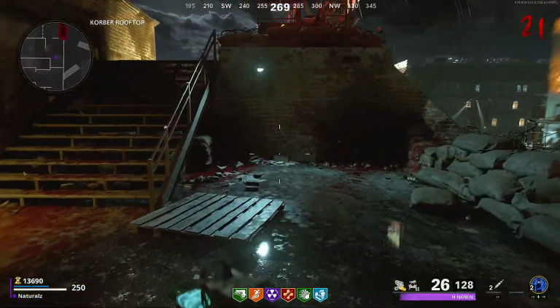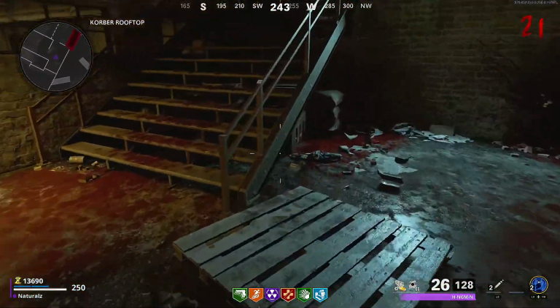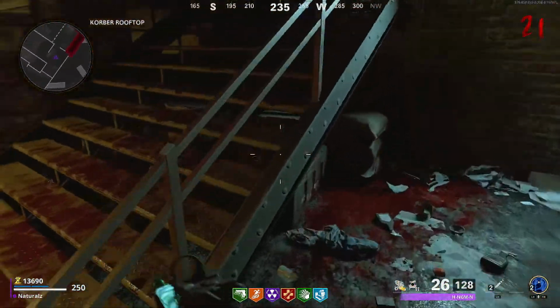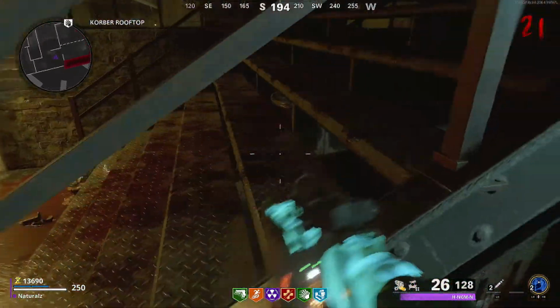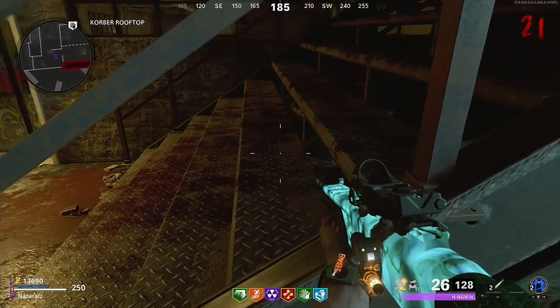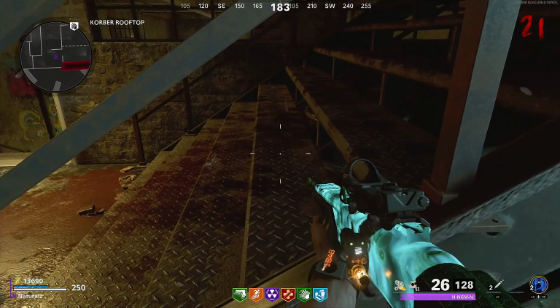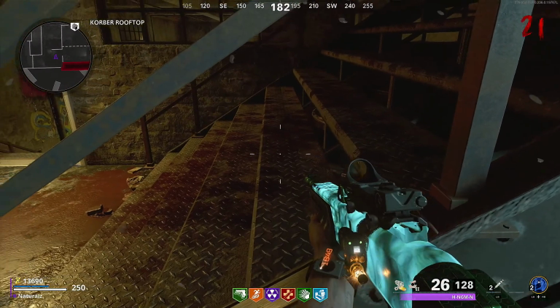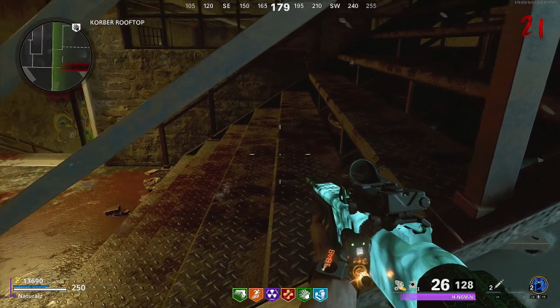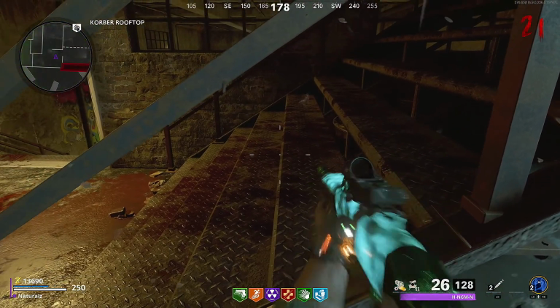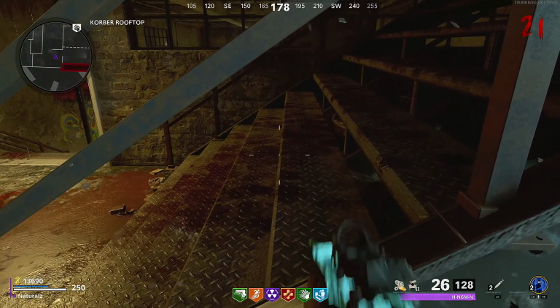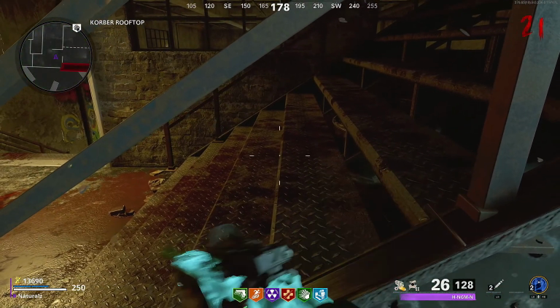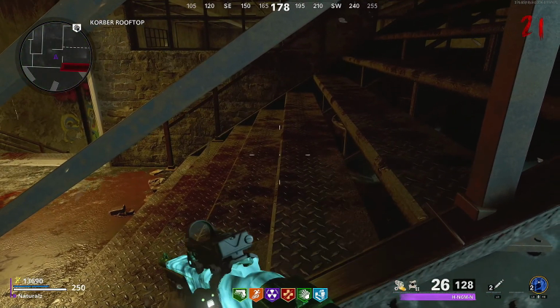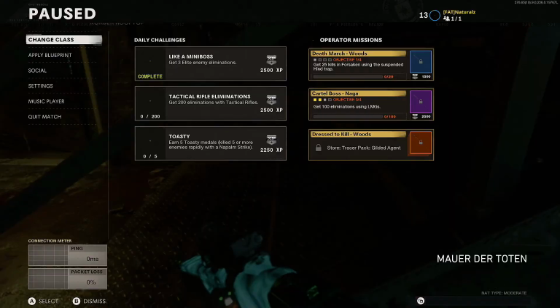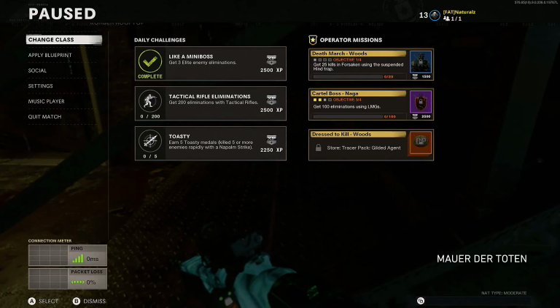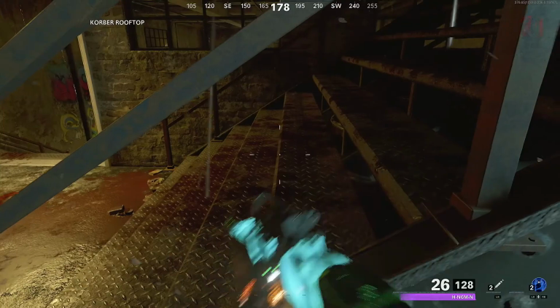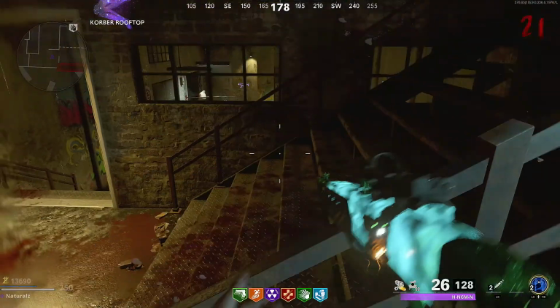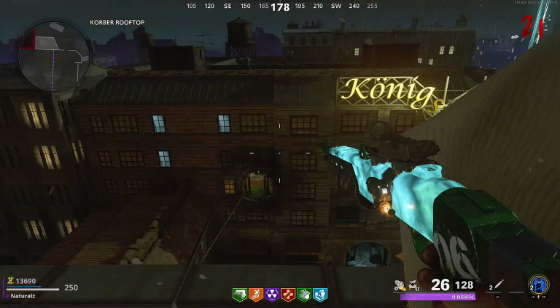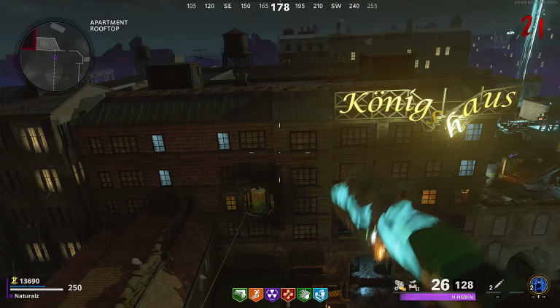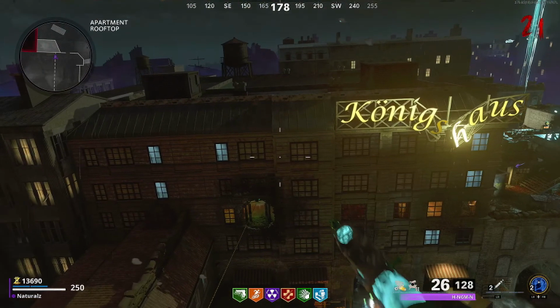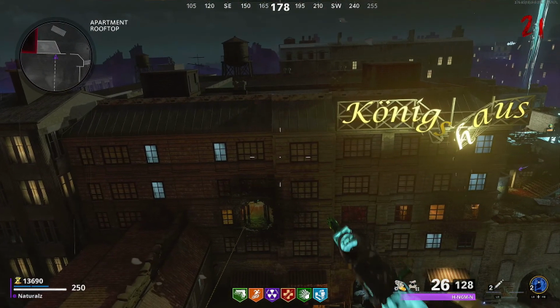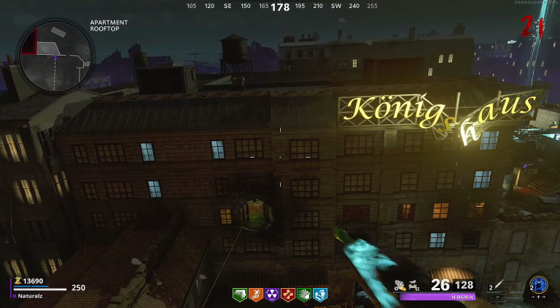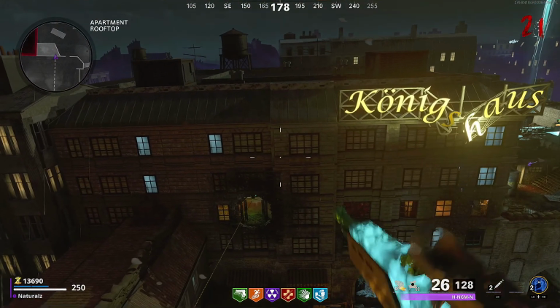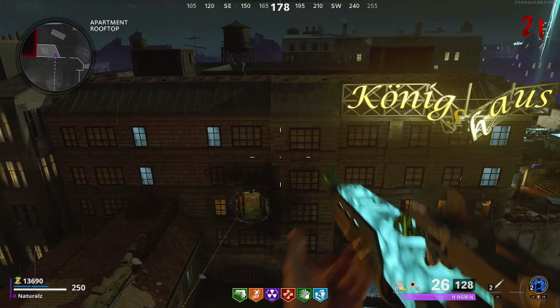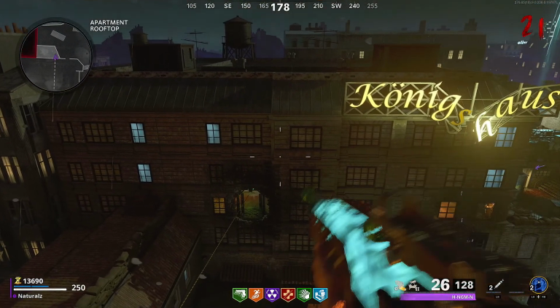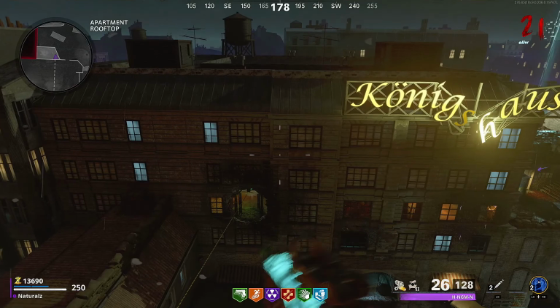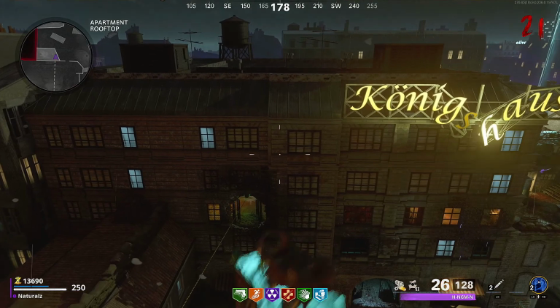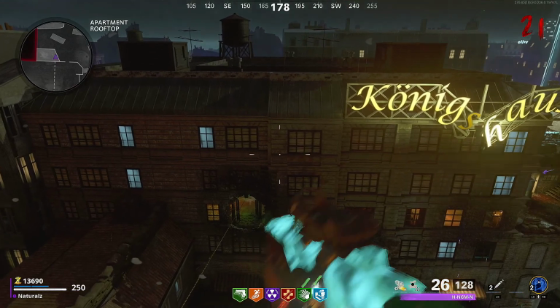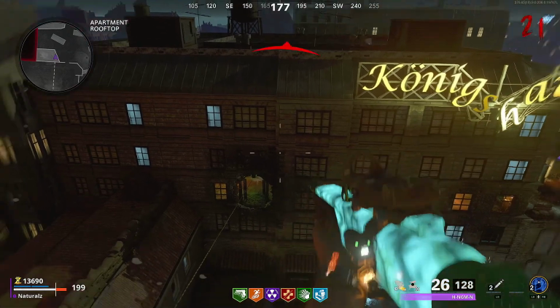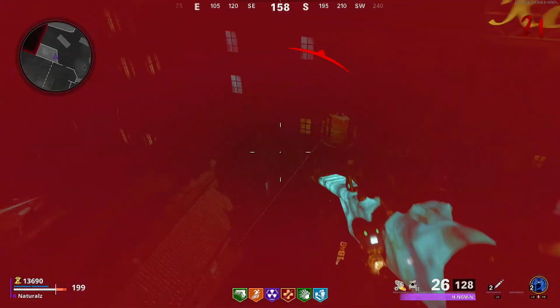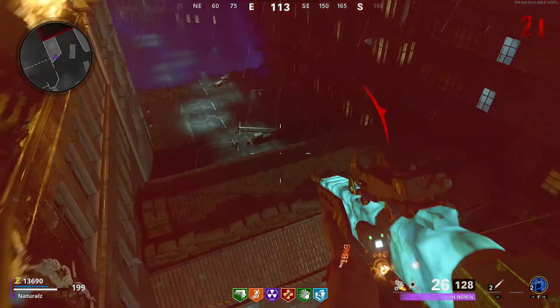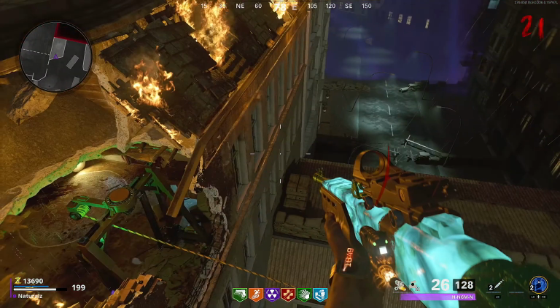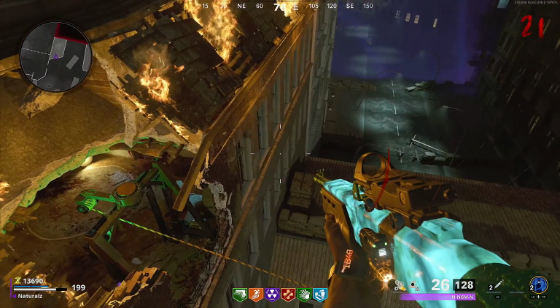Once you're at the staircase, hold sprint towards the railing. Pause the game, unpause, then immediately mantle the railing. Once you do that, you'll get teleported.